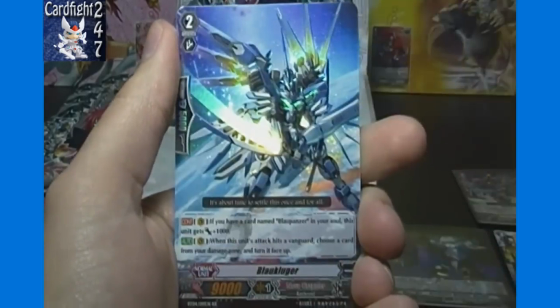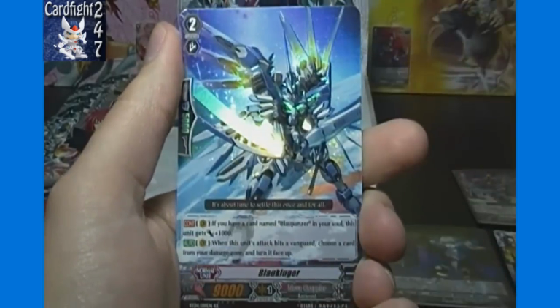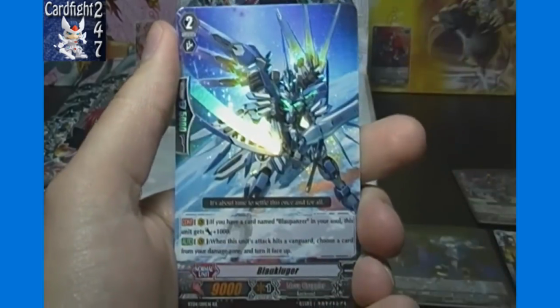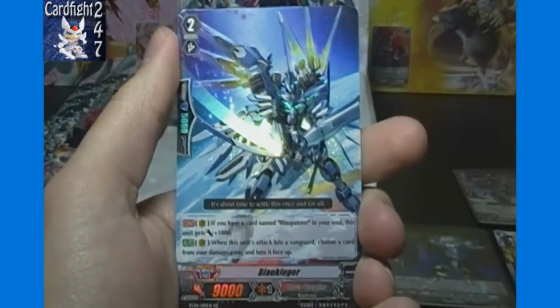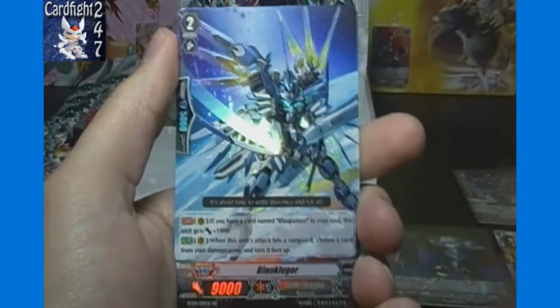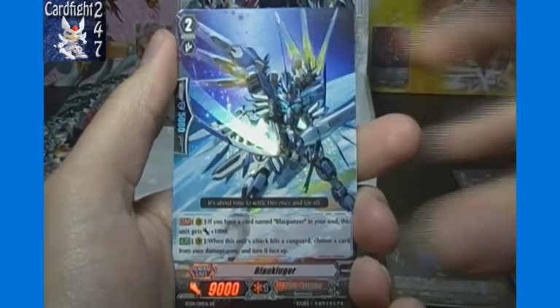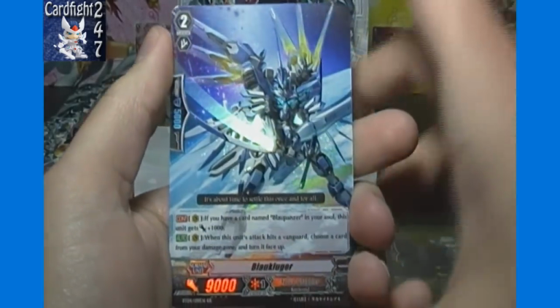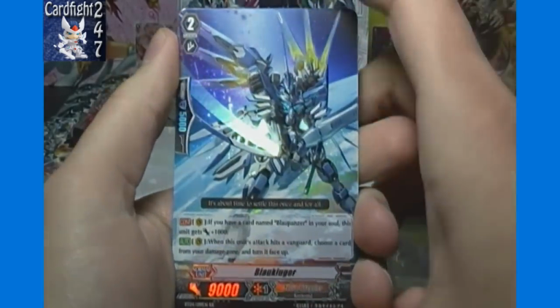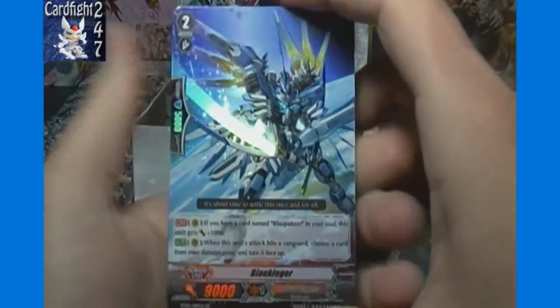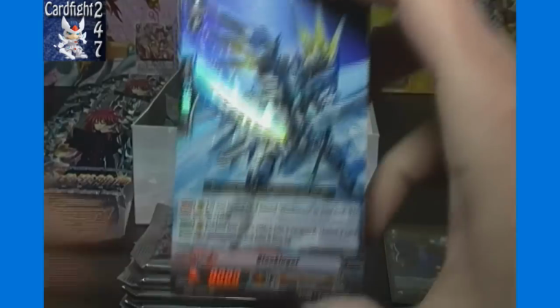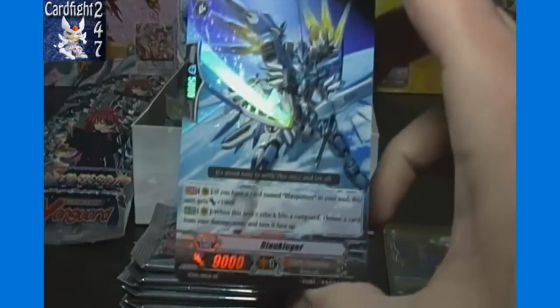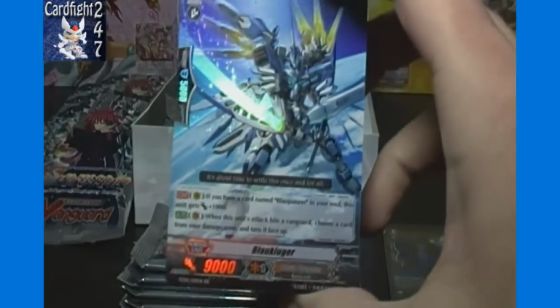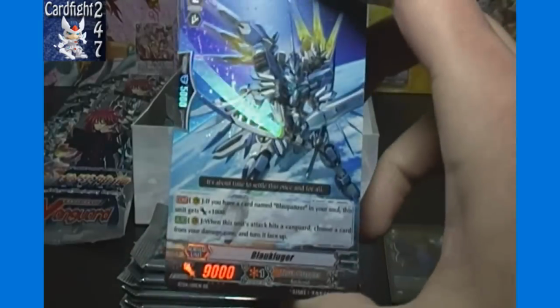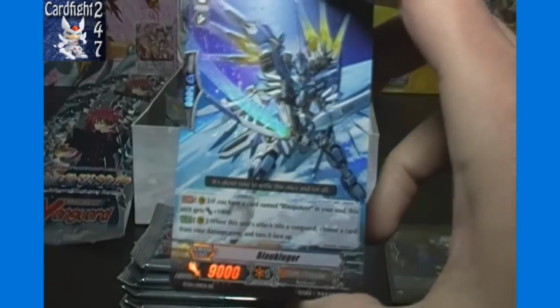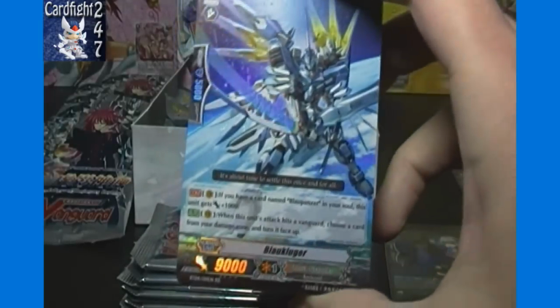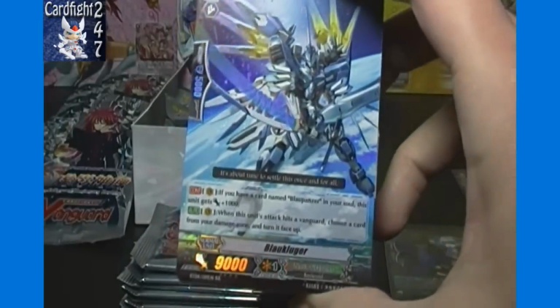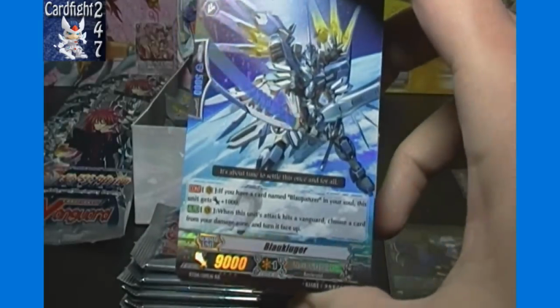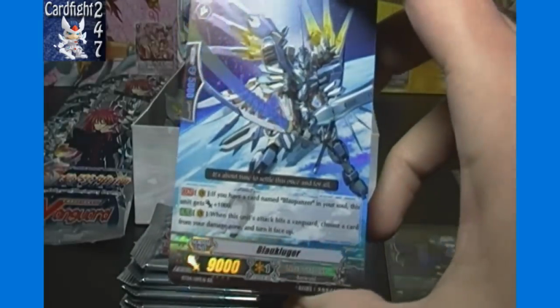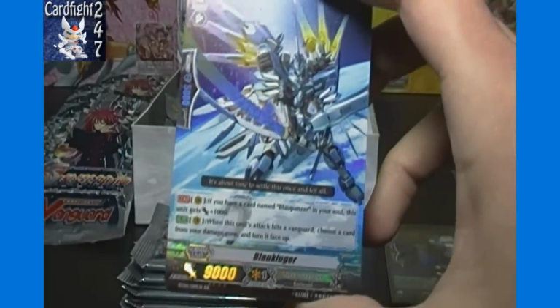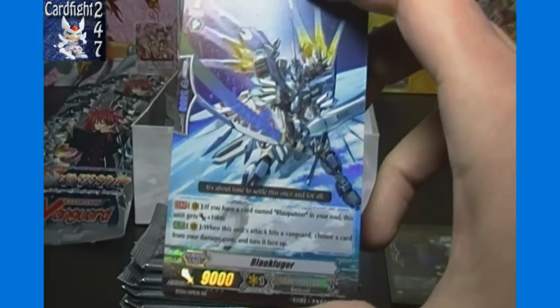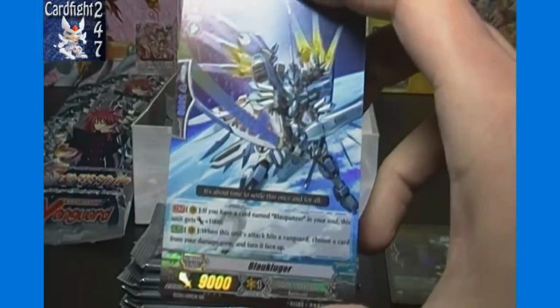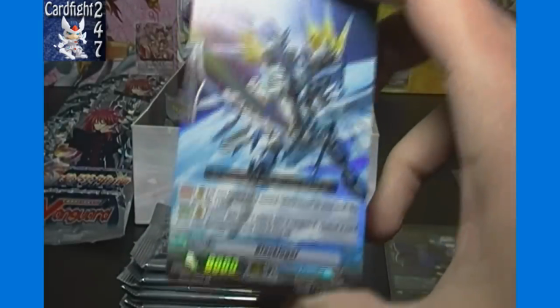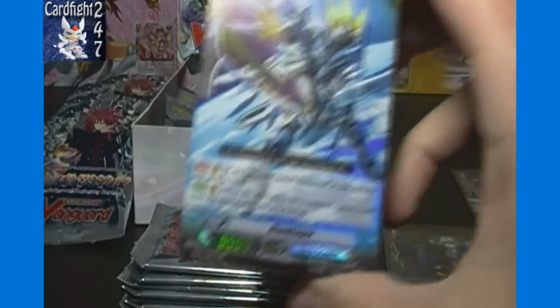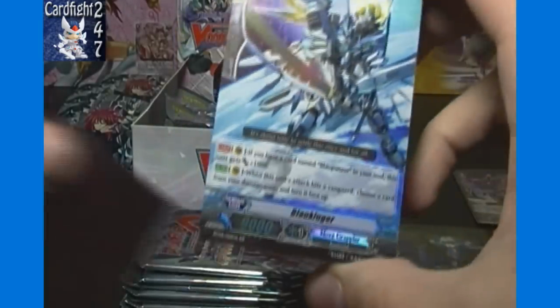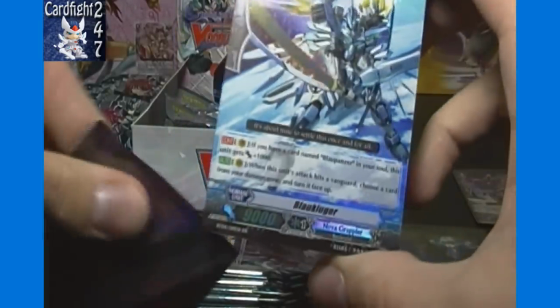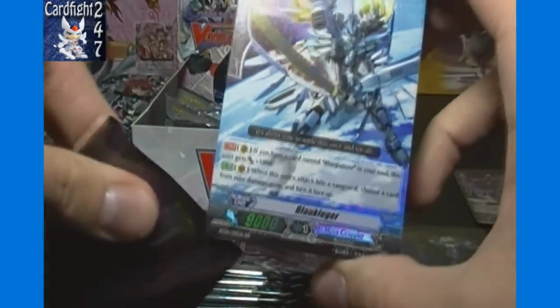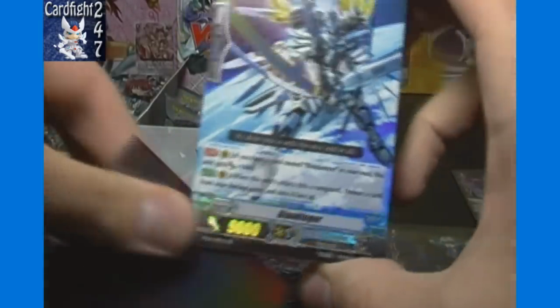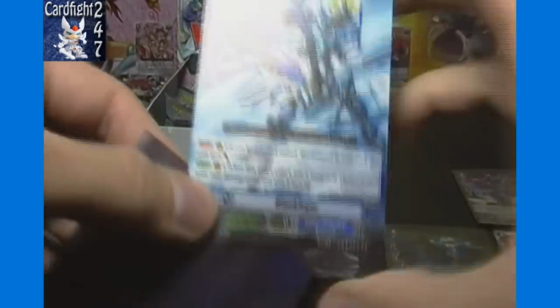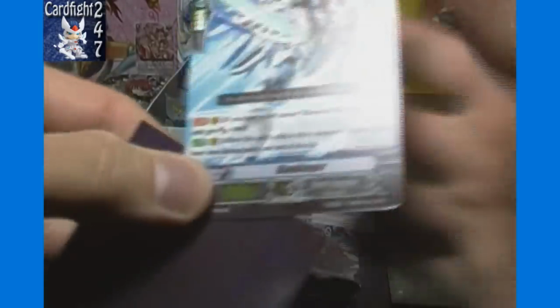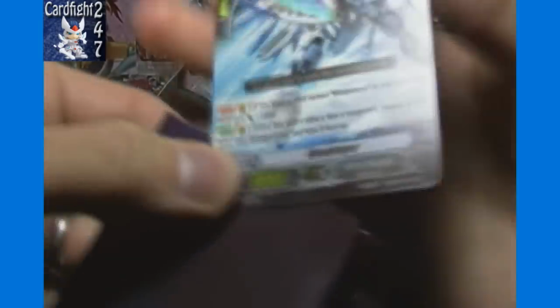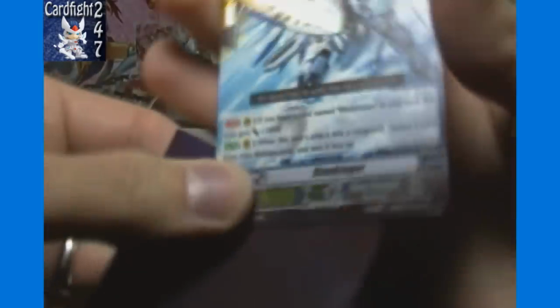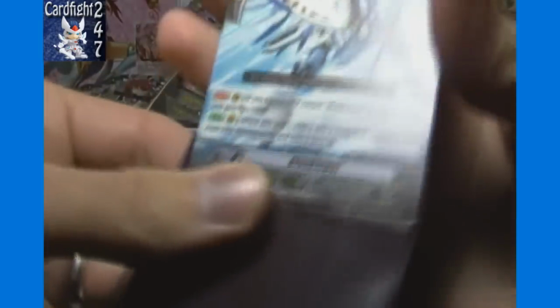Full Bow, Demon World Castle Fataleeta or something like that, Pupa Mutant Giraffa, Justice Rose, Fighting Battleship Prometheus, and double rare Blau Kluger — Nova Grappler, Grade 2.